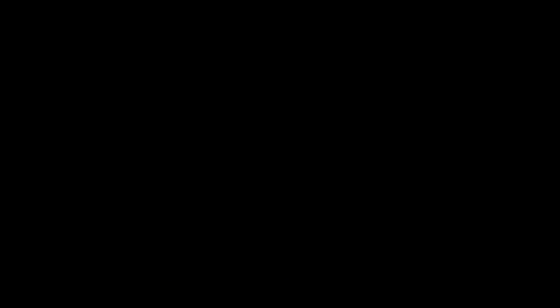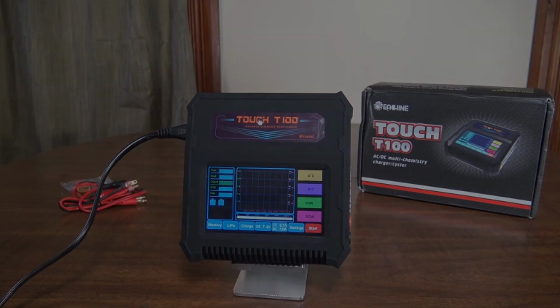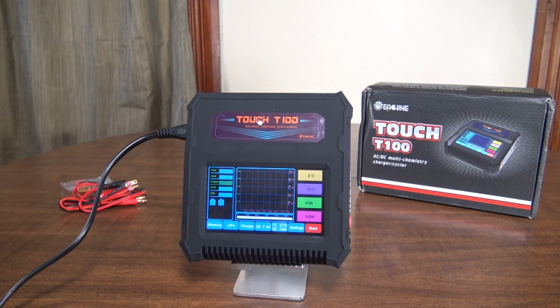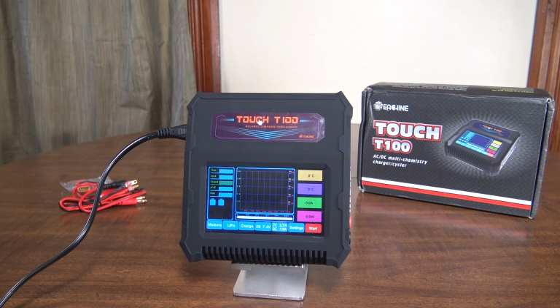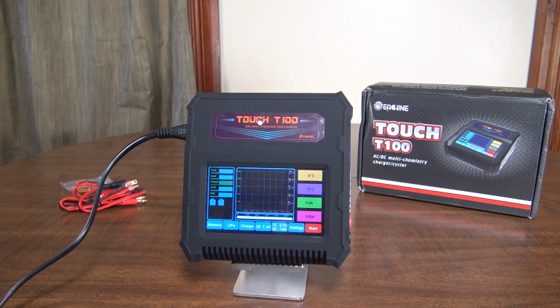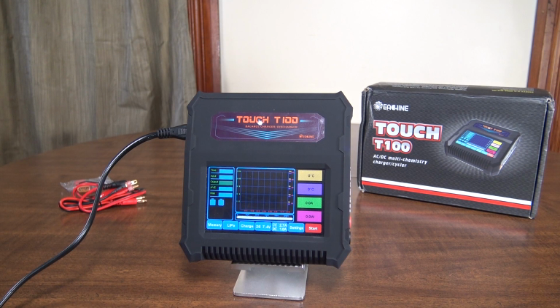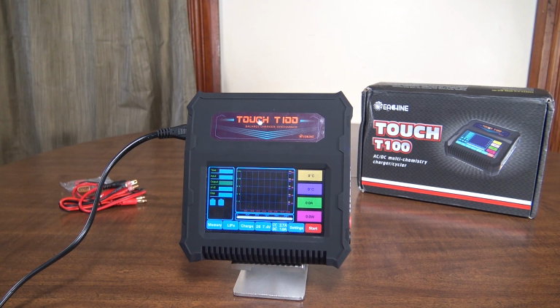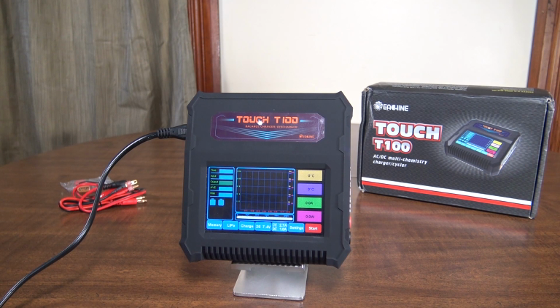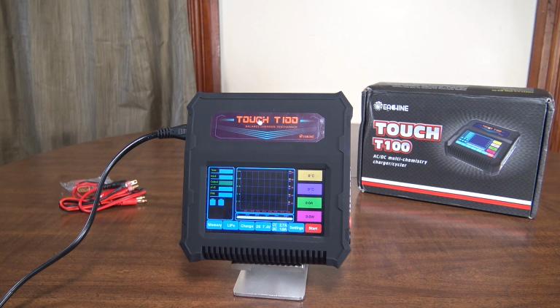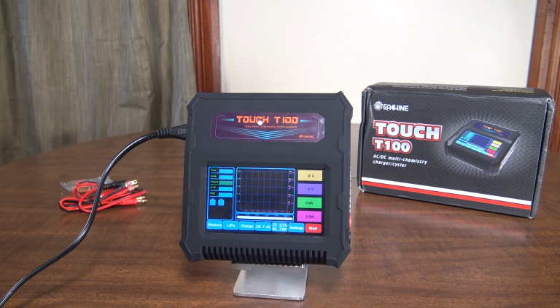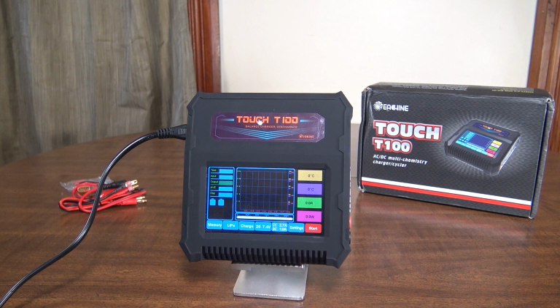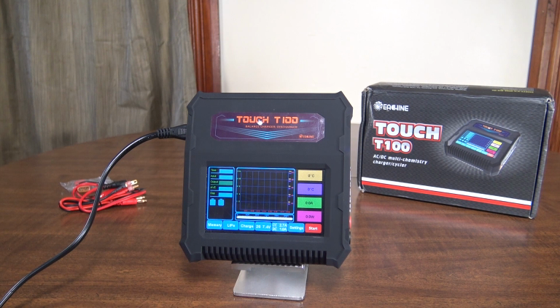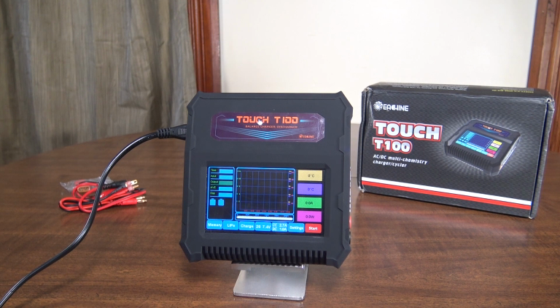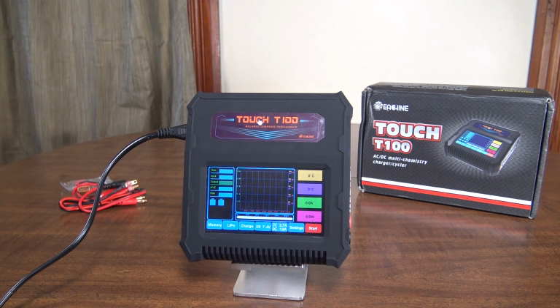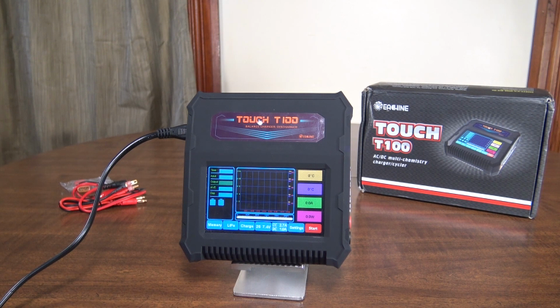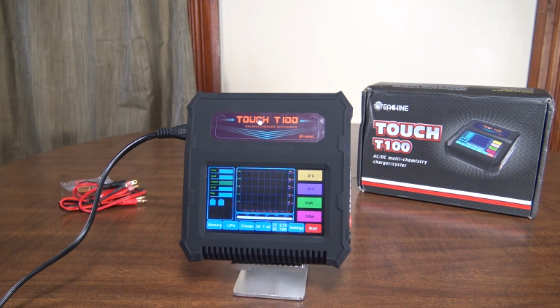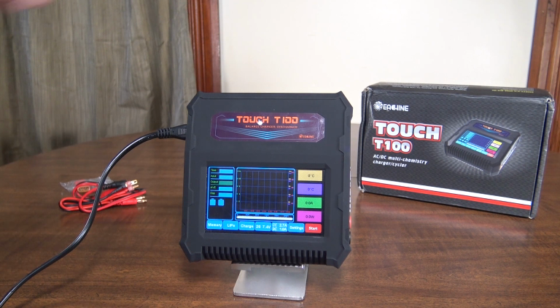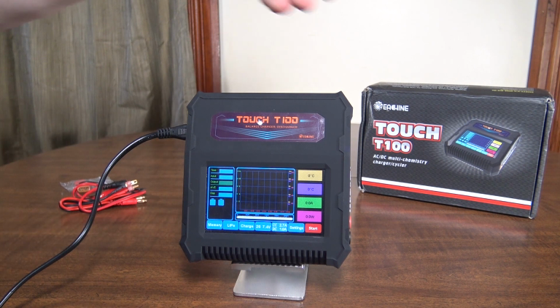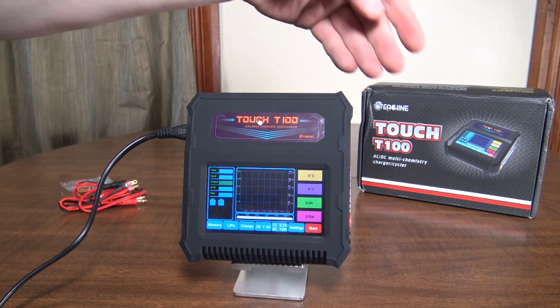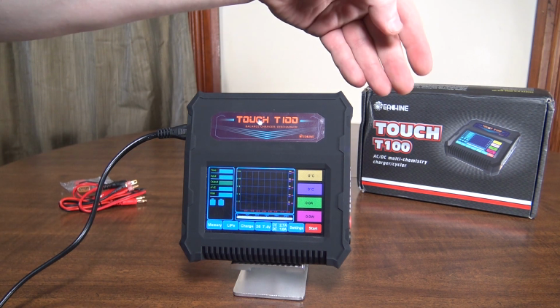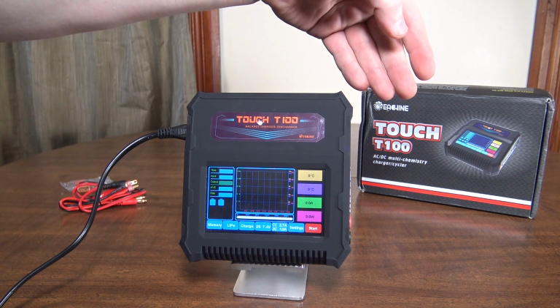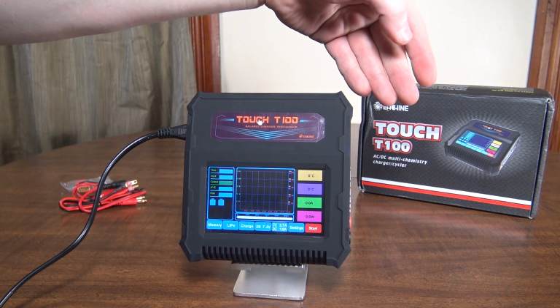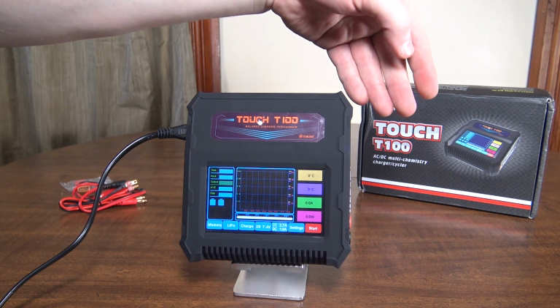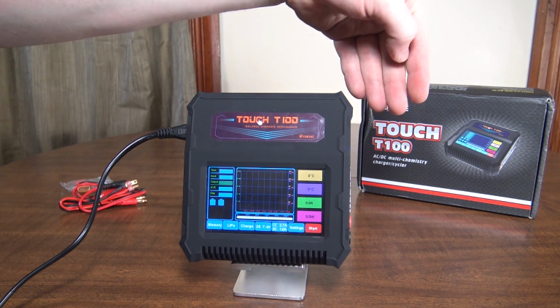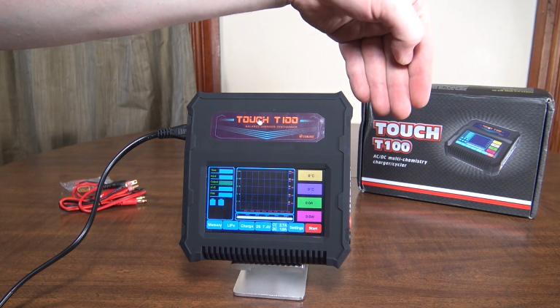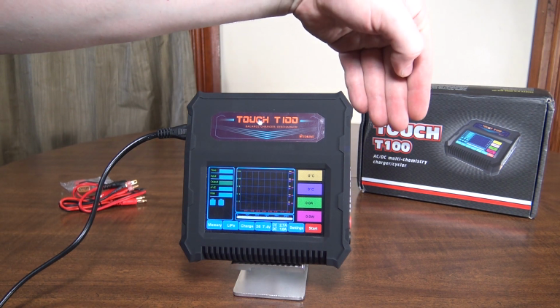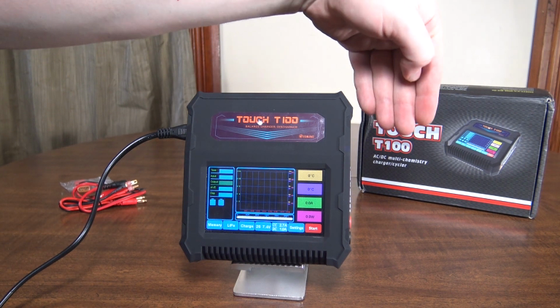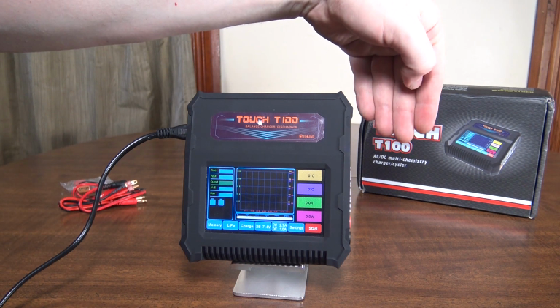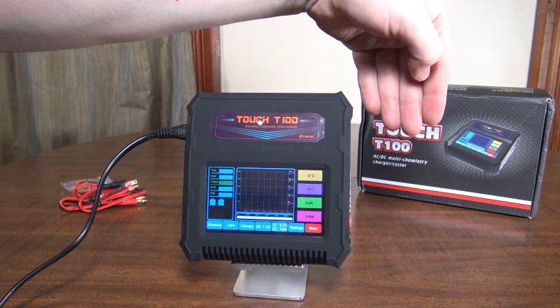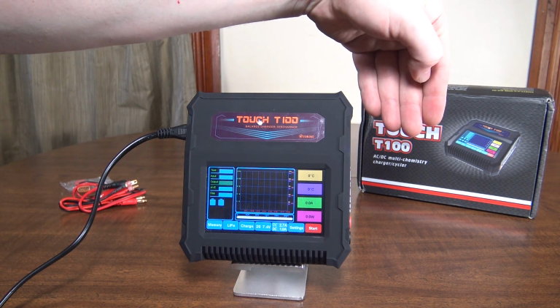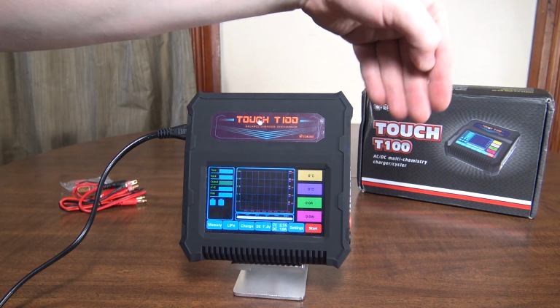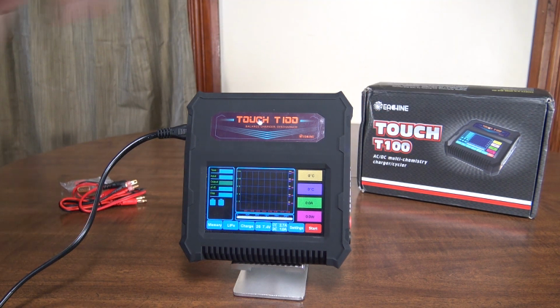Hey everybody, it's Flyin' Ryan here with a review of another hobby grade charger. This is the E-Sheen Touch T100.